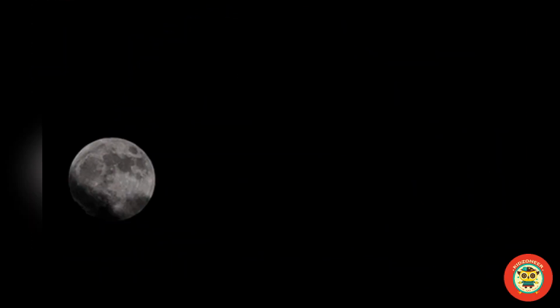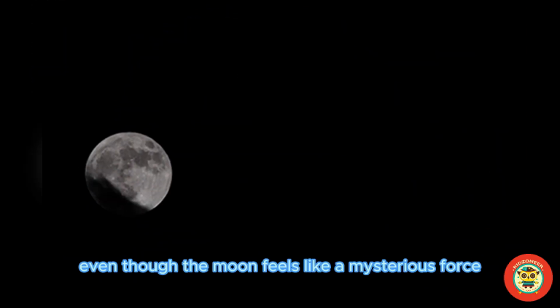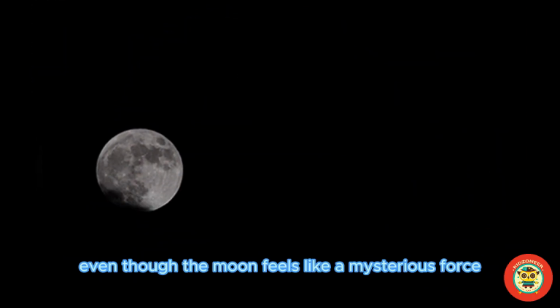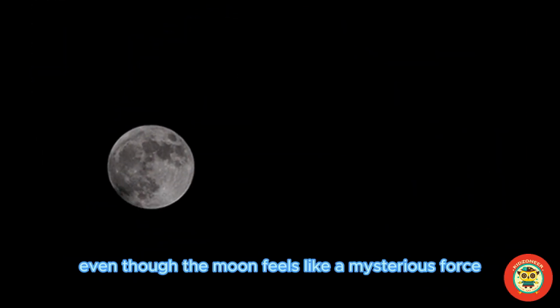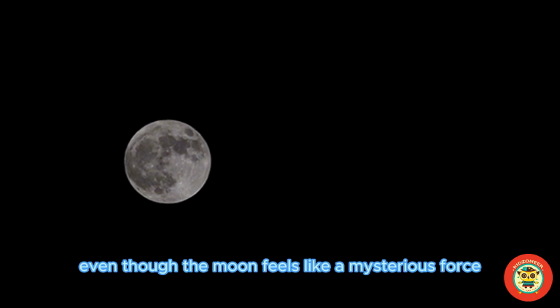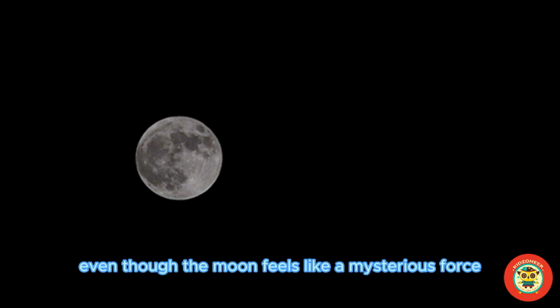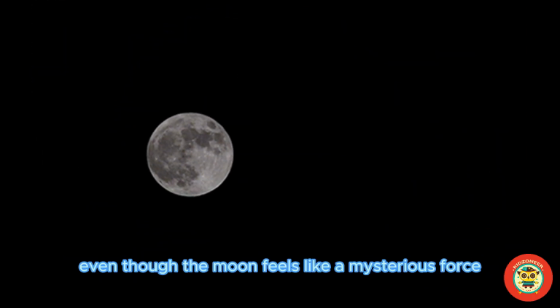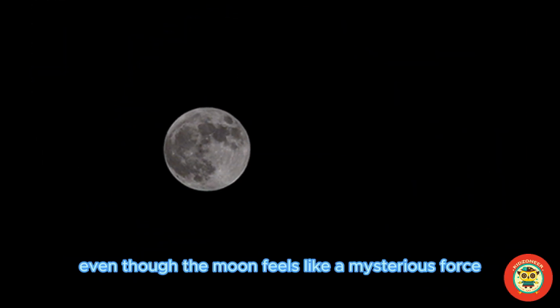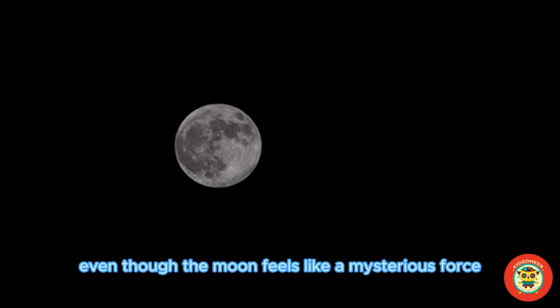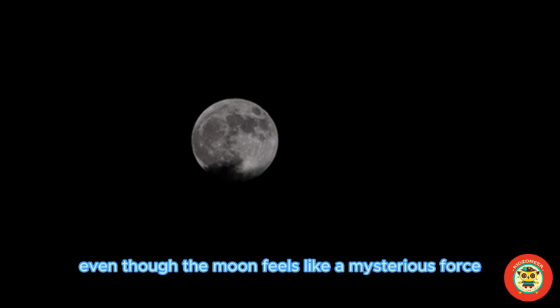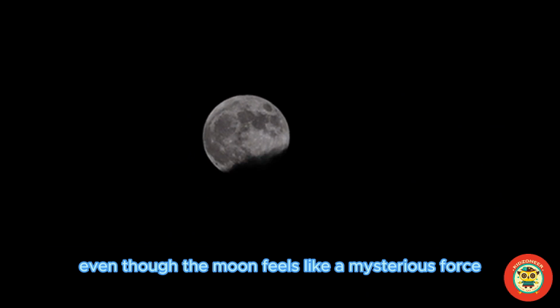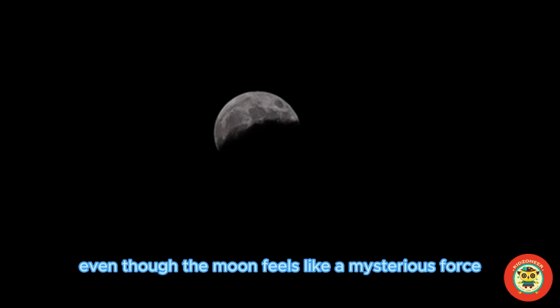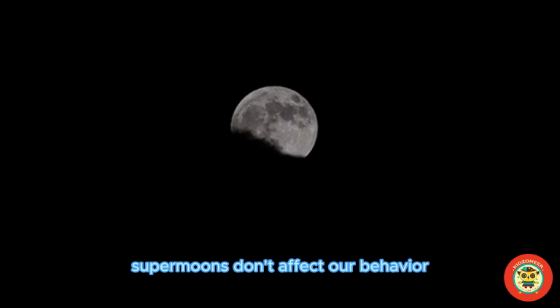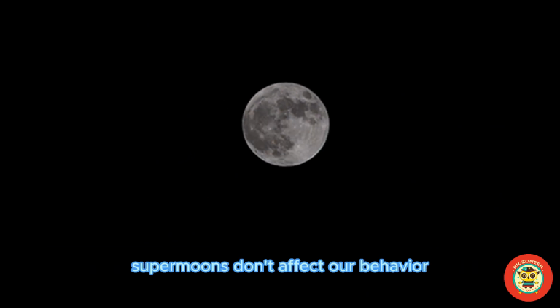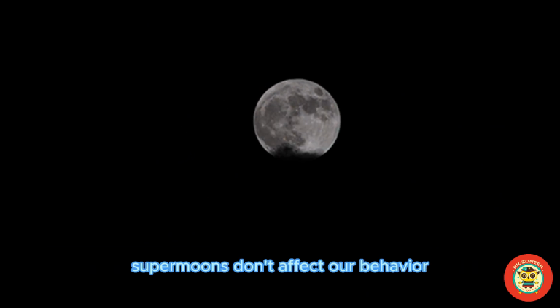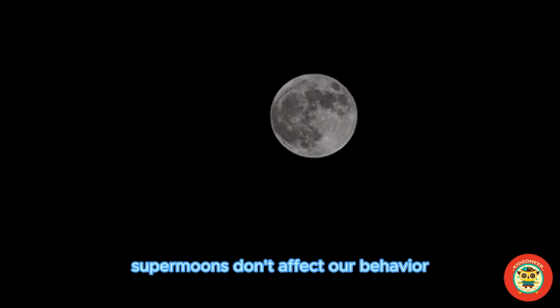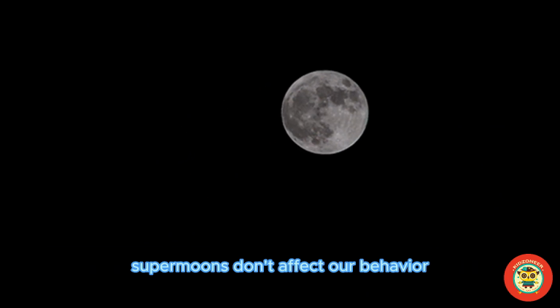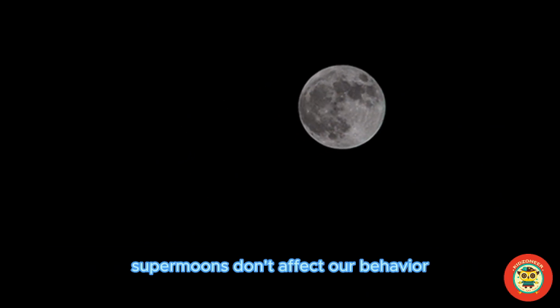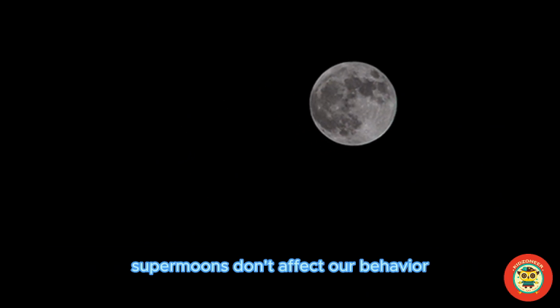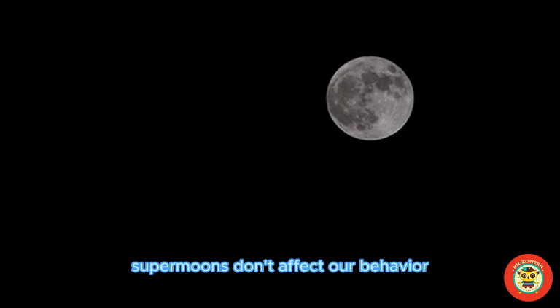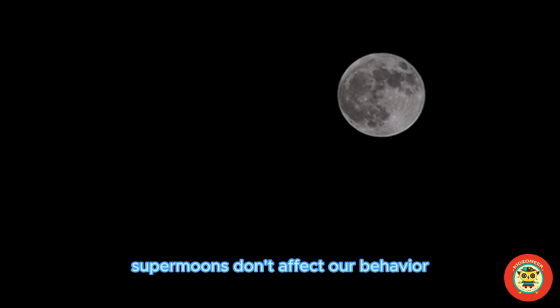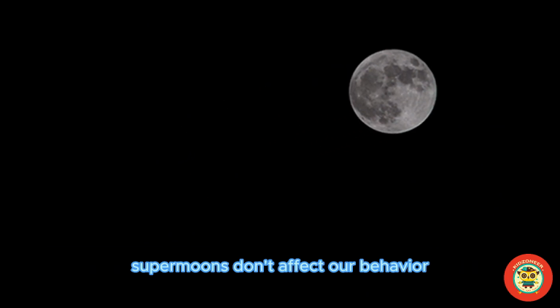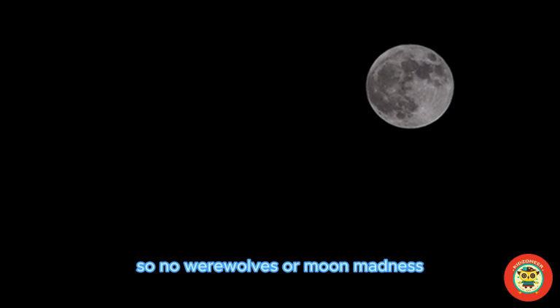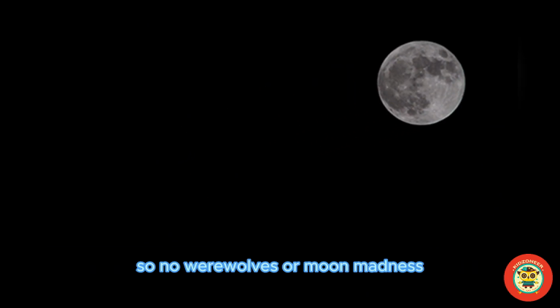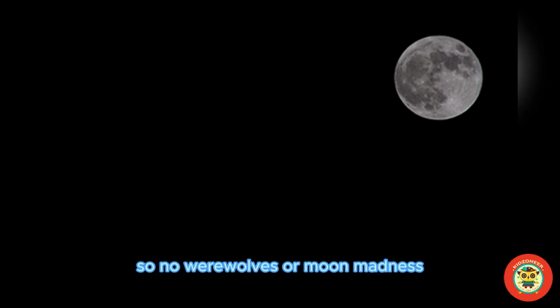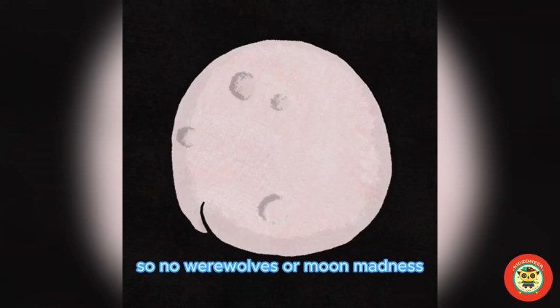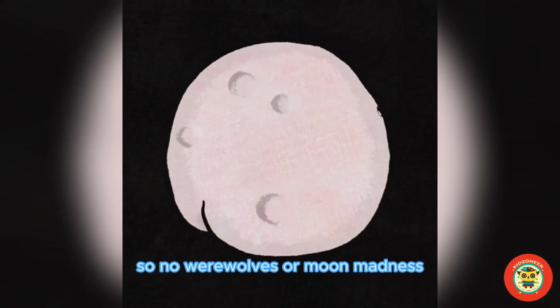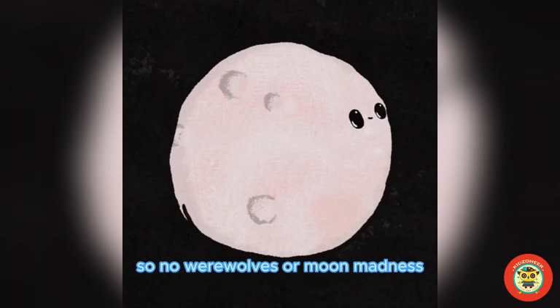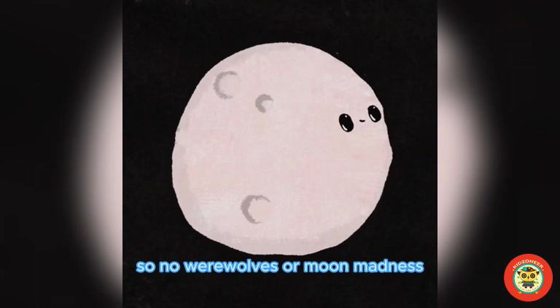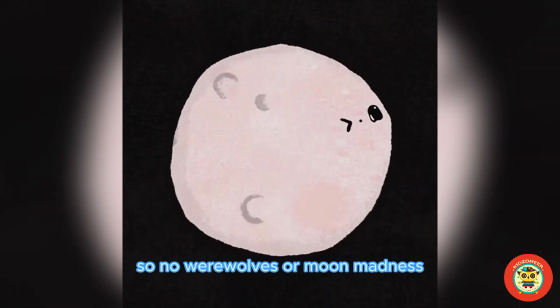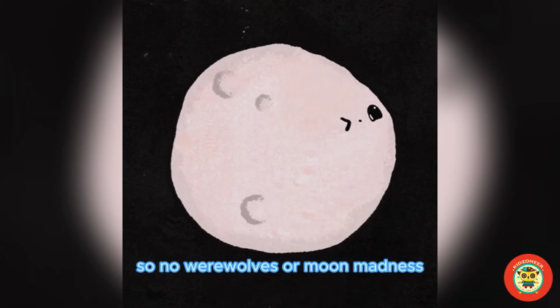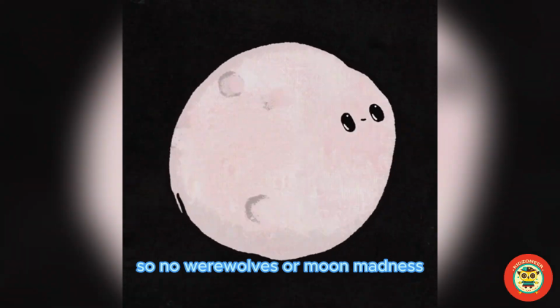Even though the moon feels like a mysterious force, supermoons don't affect our behavior. So no werewolves or moon madness.